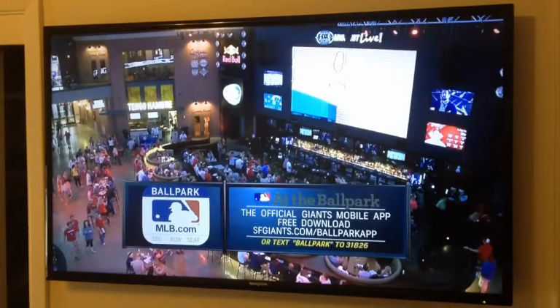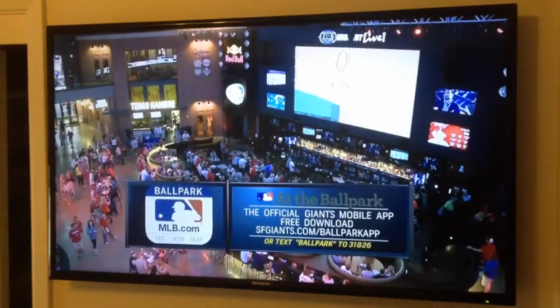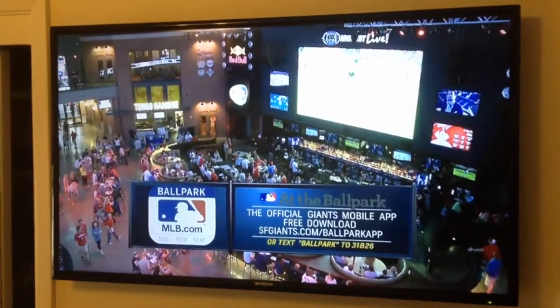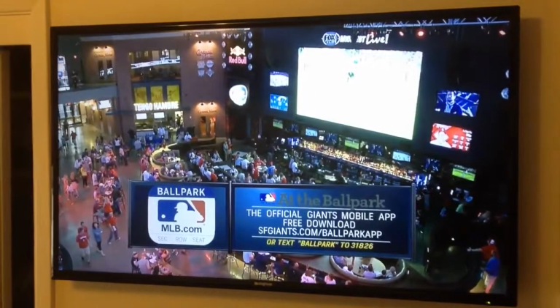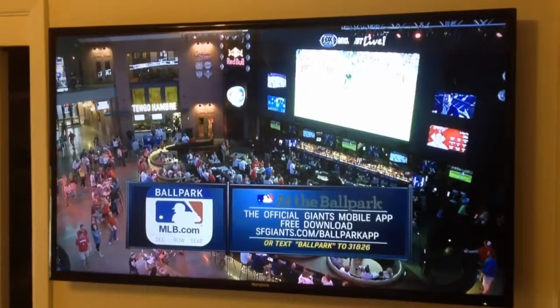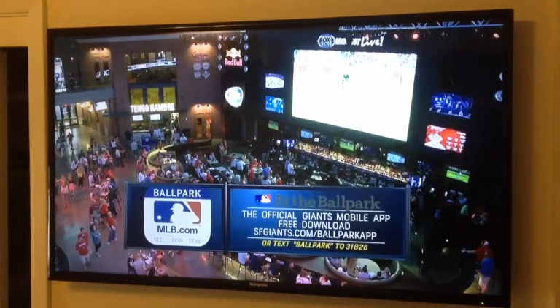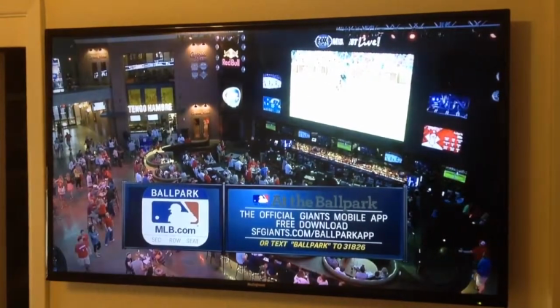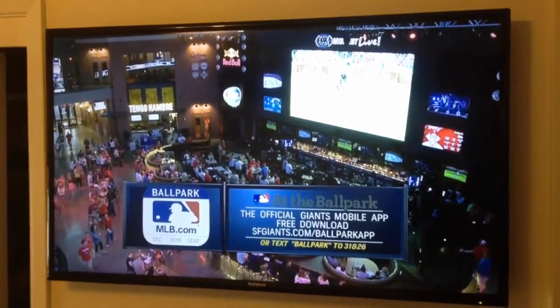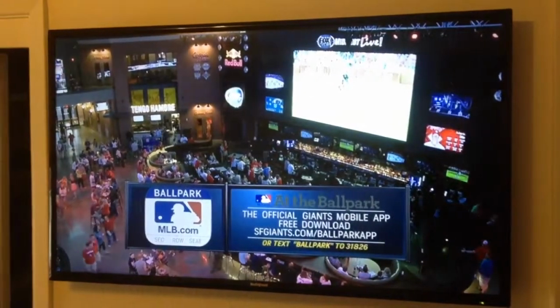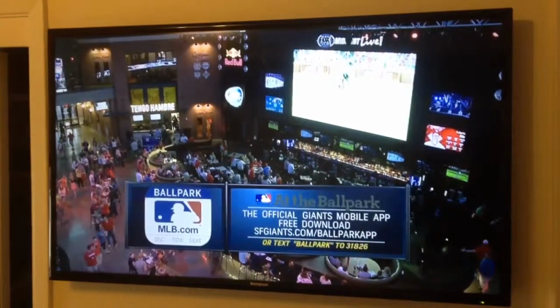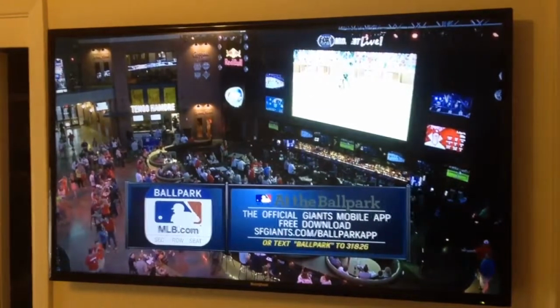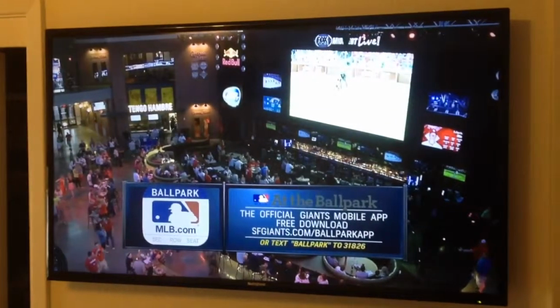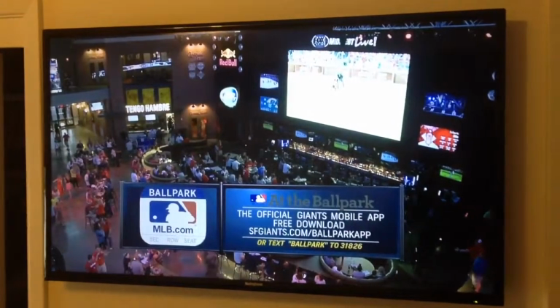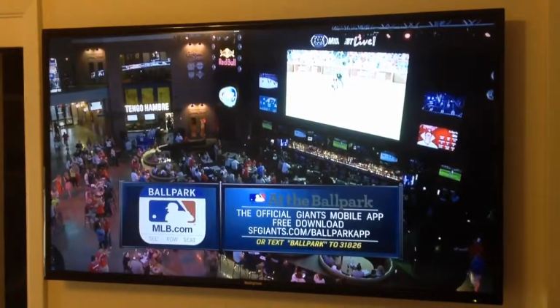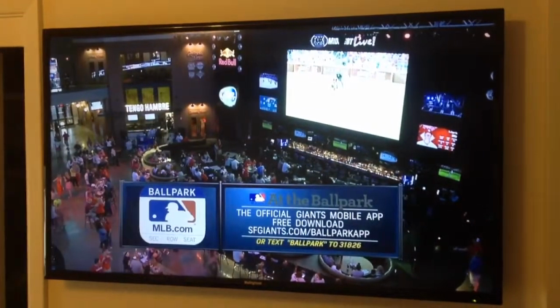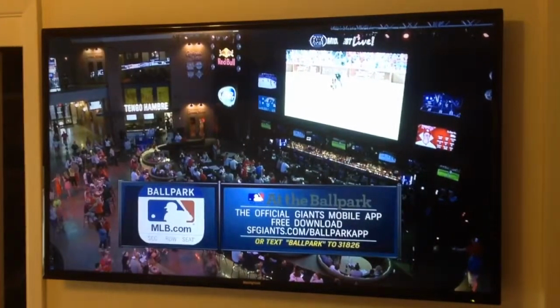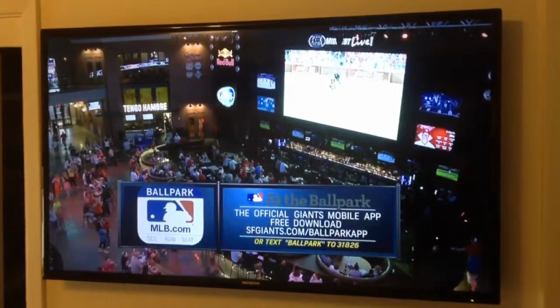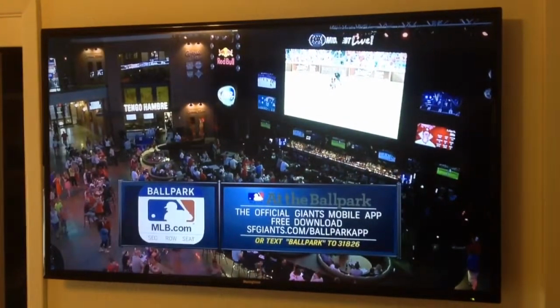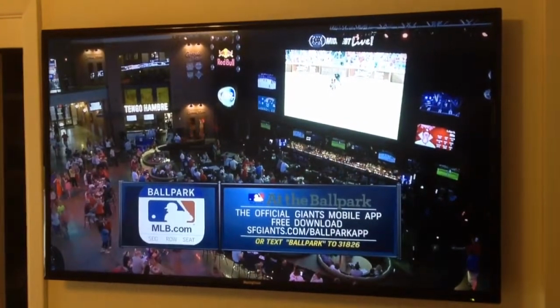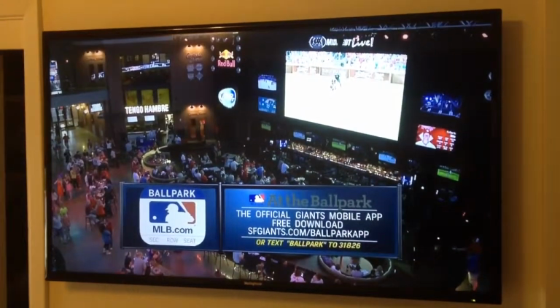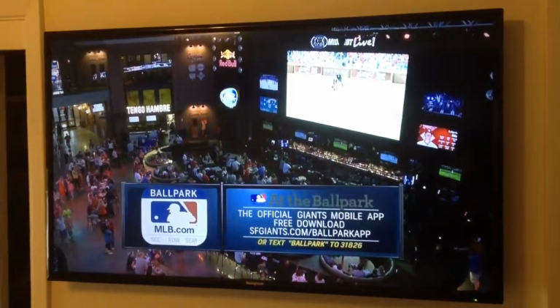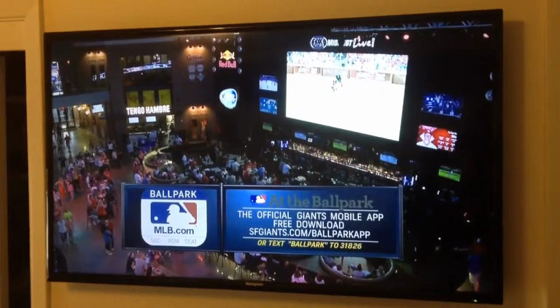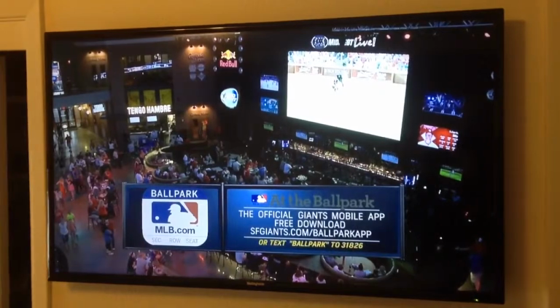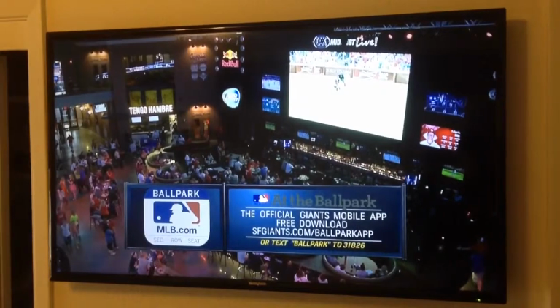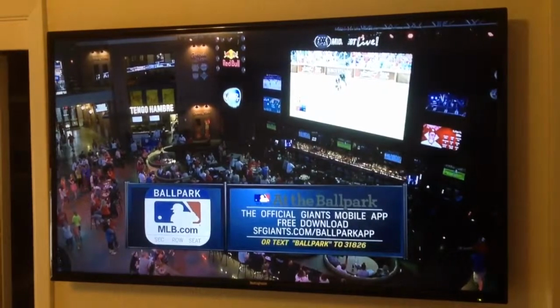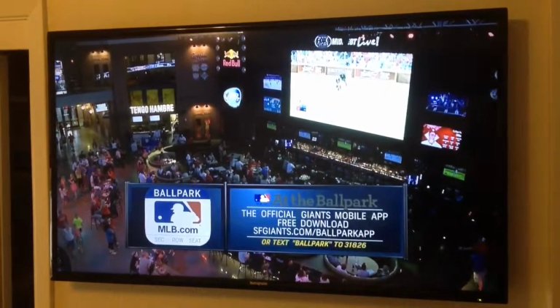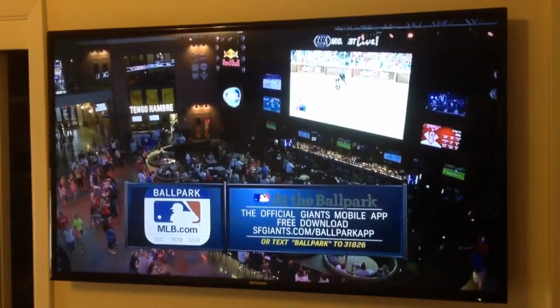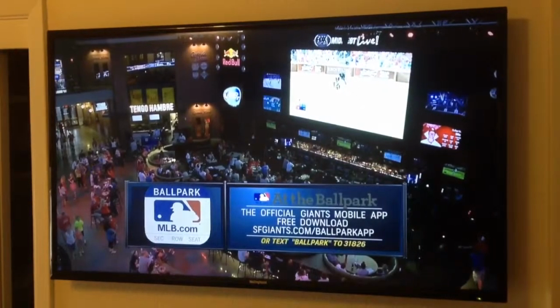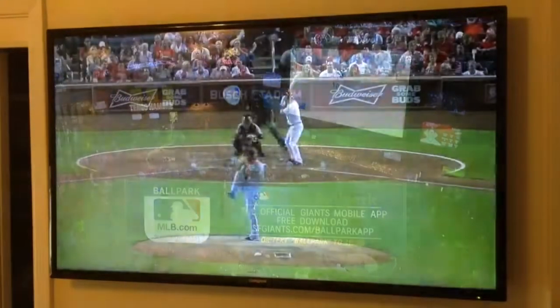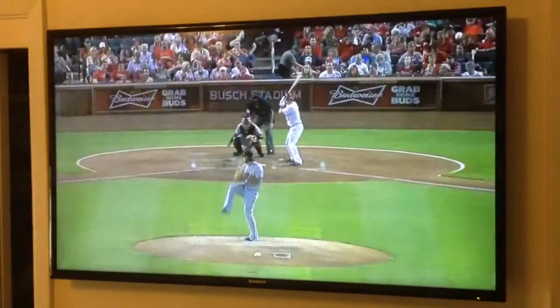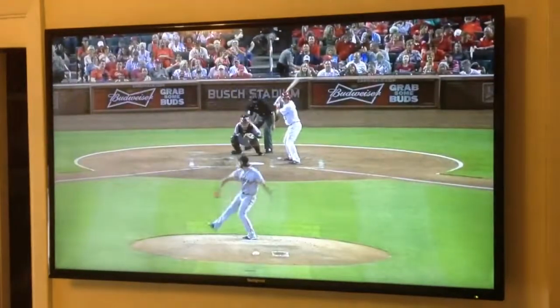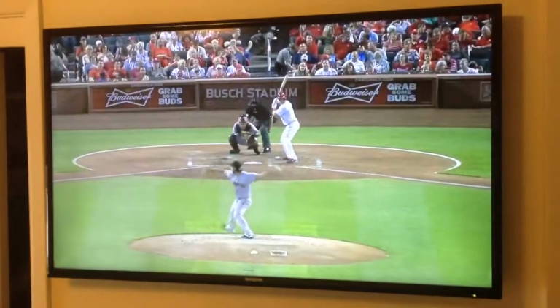Just download the Giants official mobile app at the ballpark to take advantage of this in-seat upgrade opportunity. Go to sfgiants.com slash ballpark app.